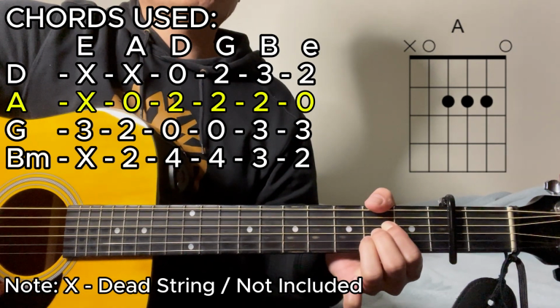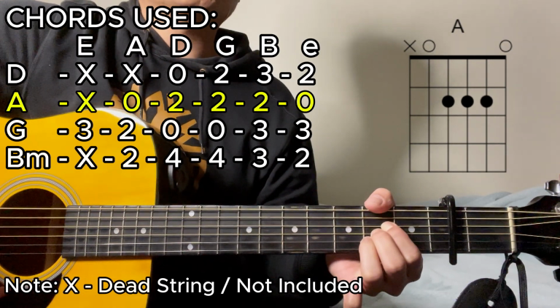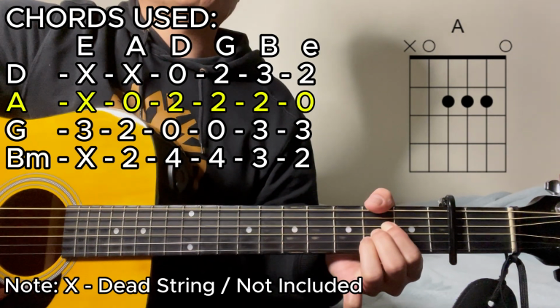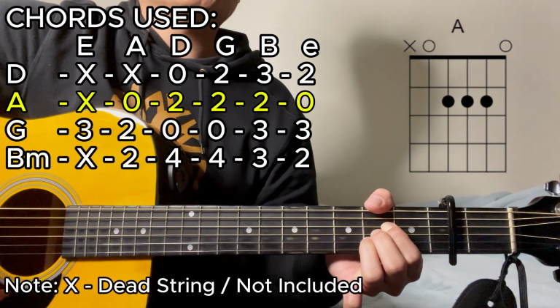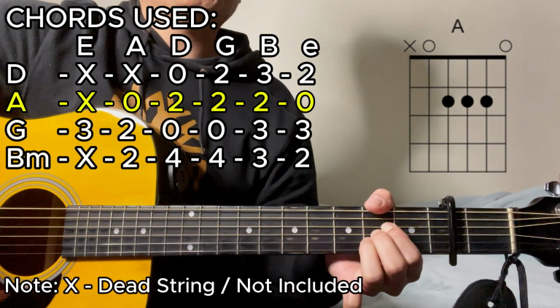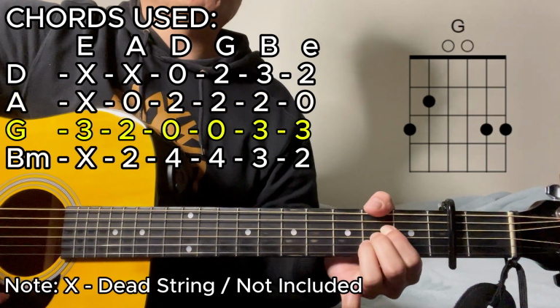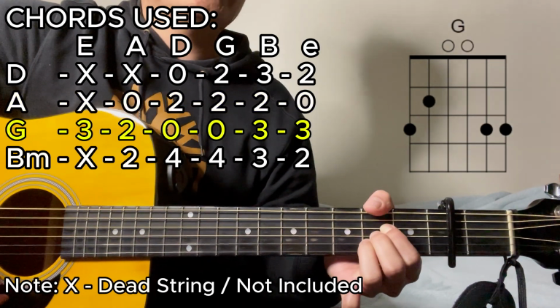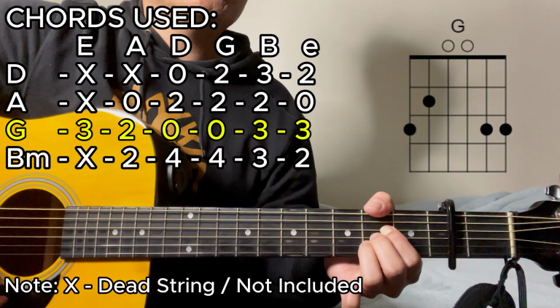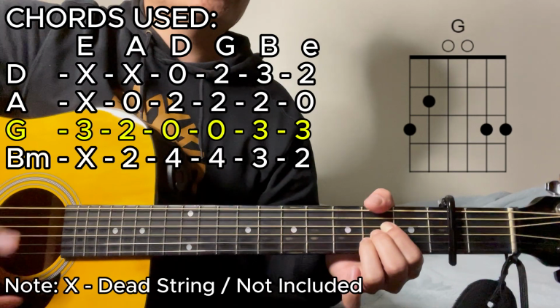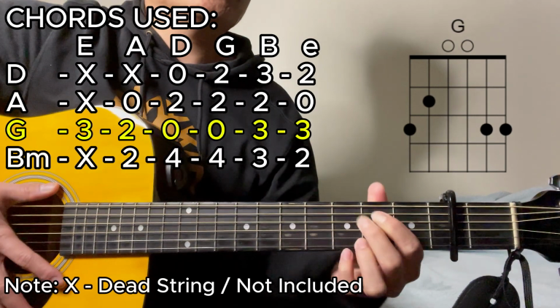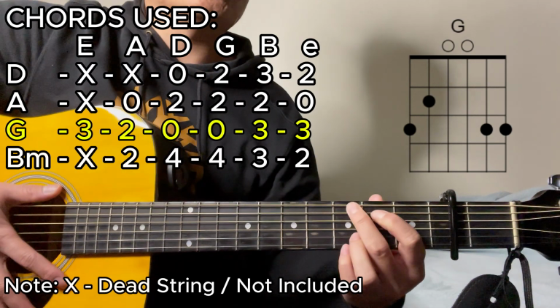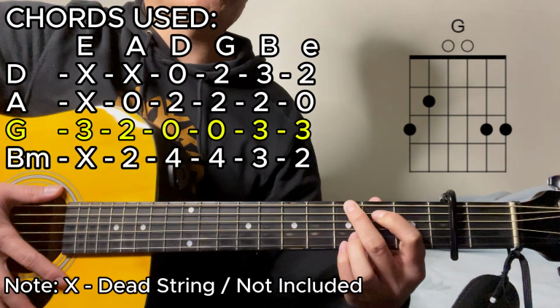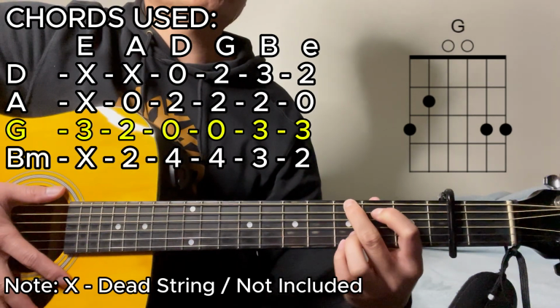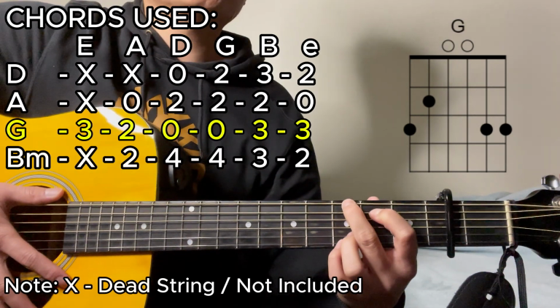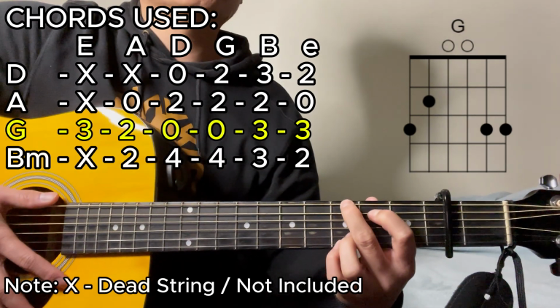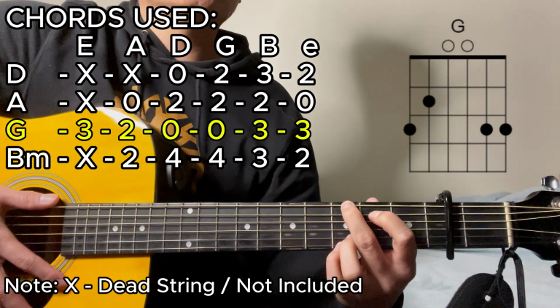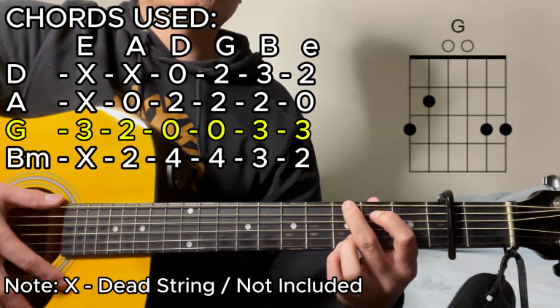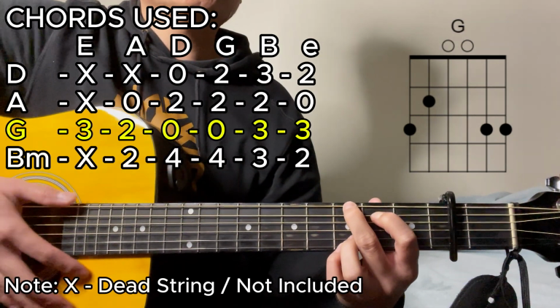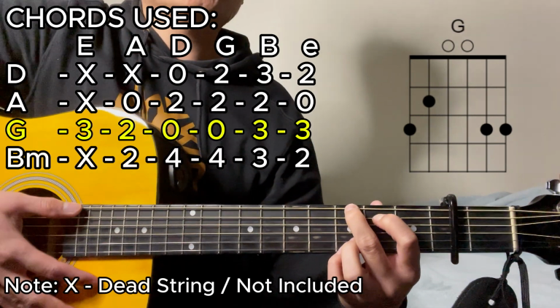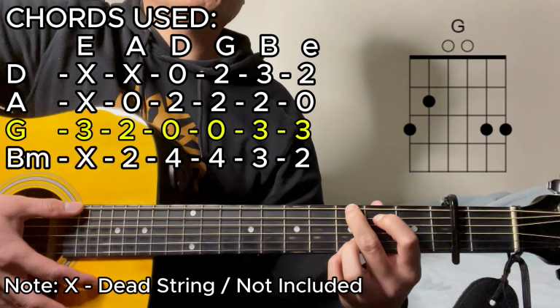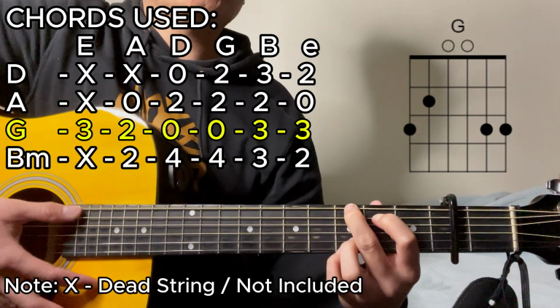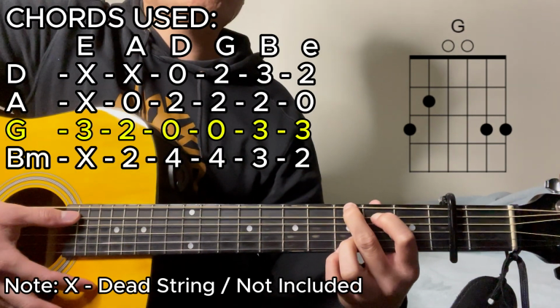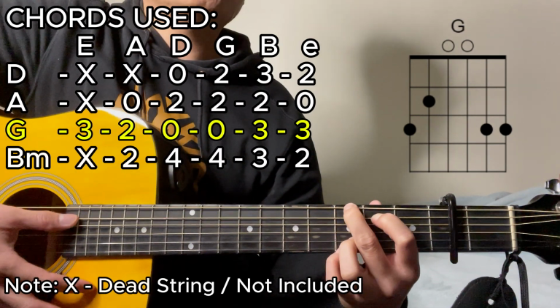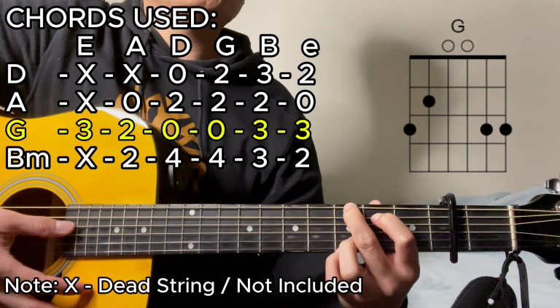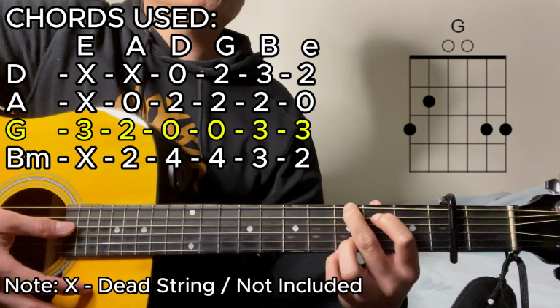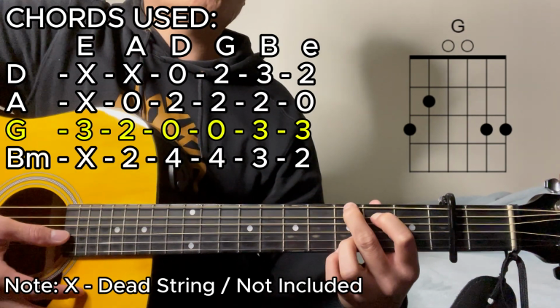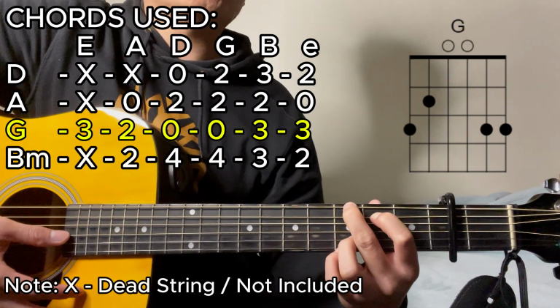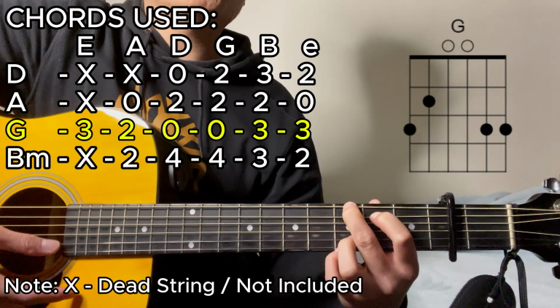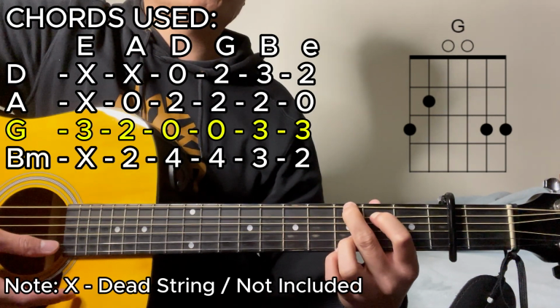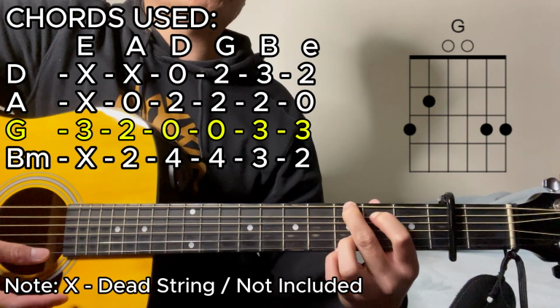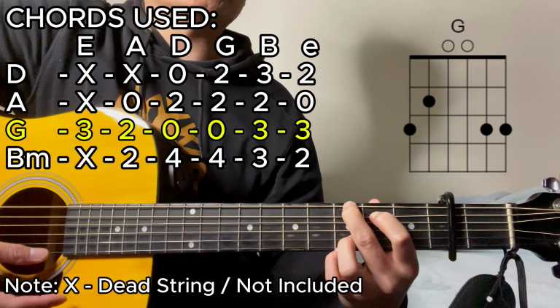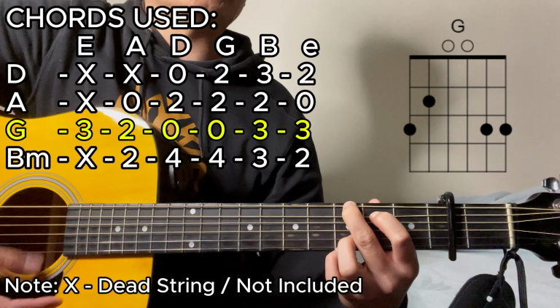Next up is going to be the G major chord. That's going to be 3, 2, open, open, 3, then 3.